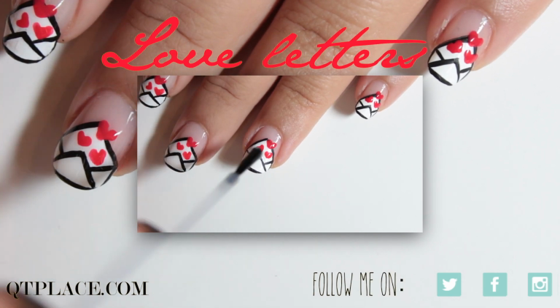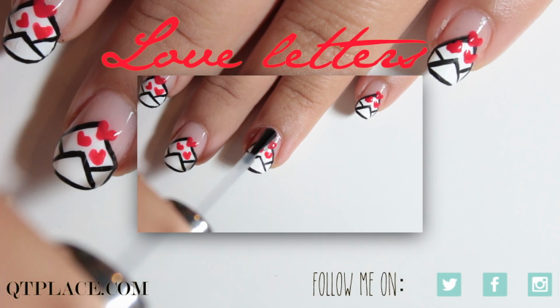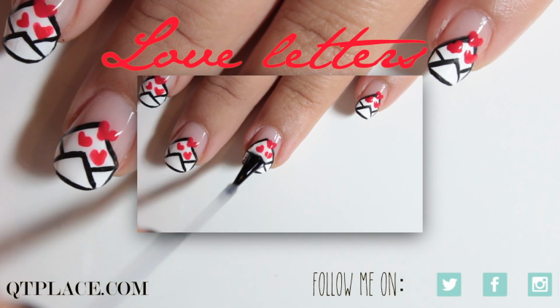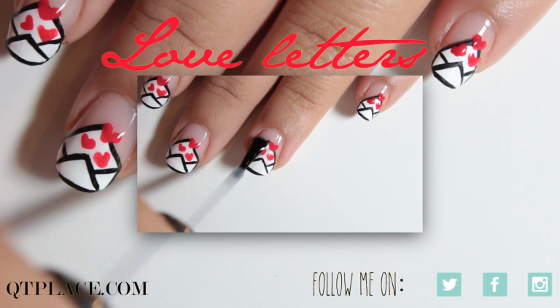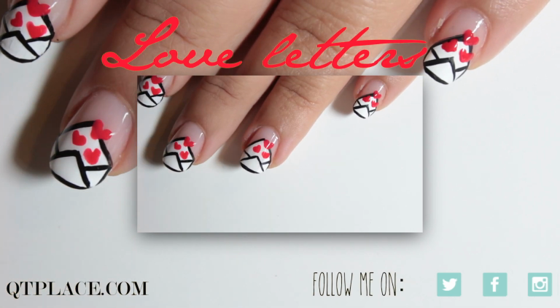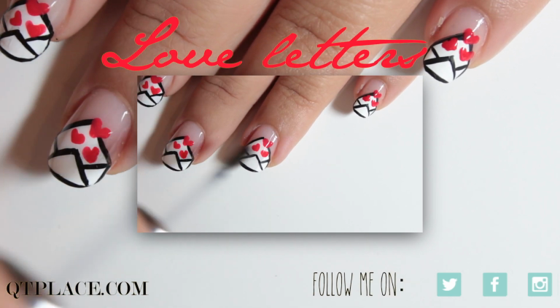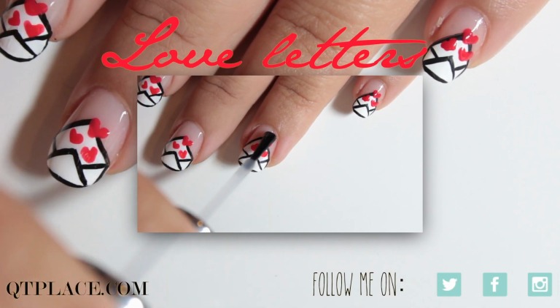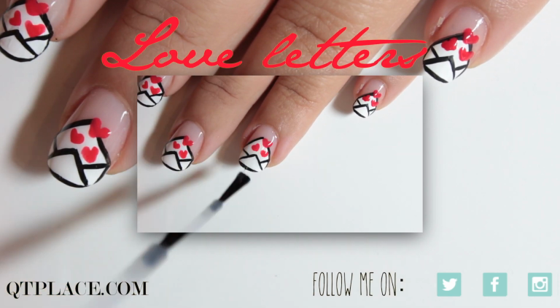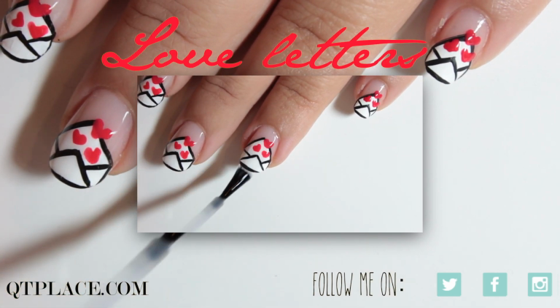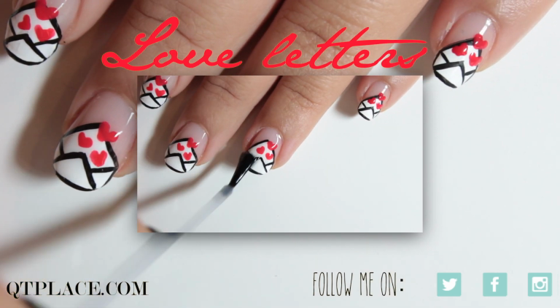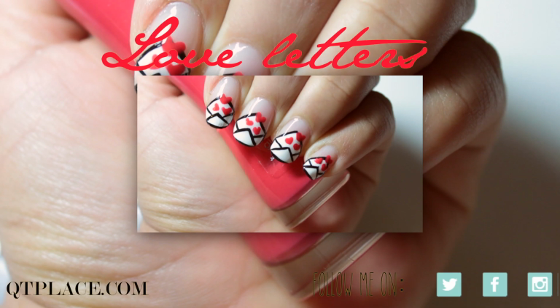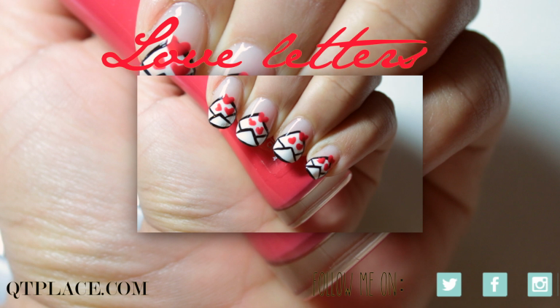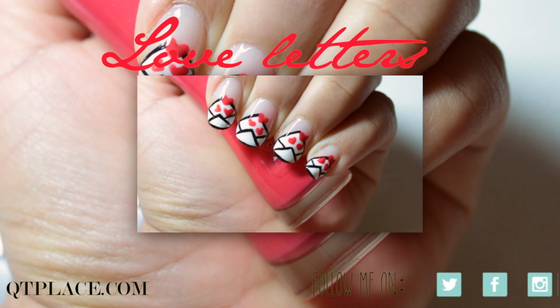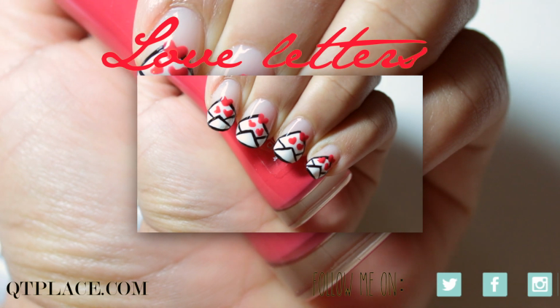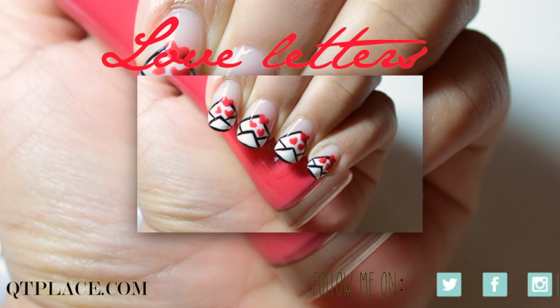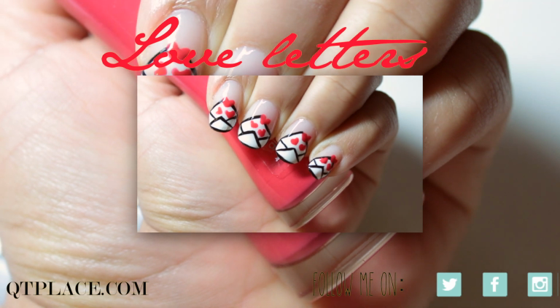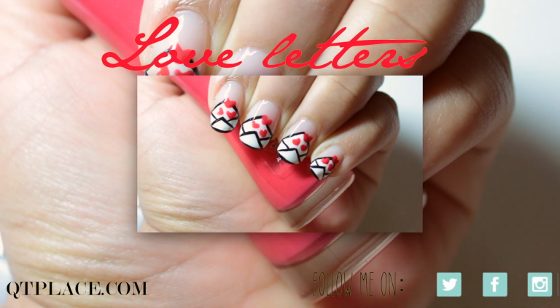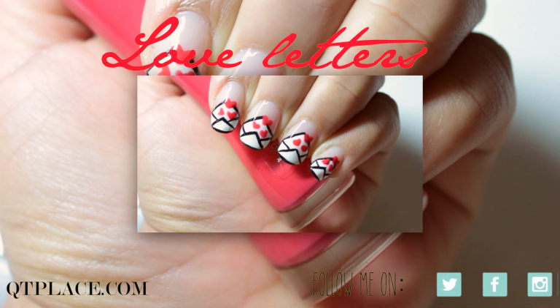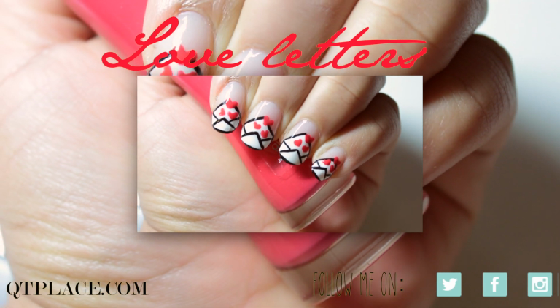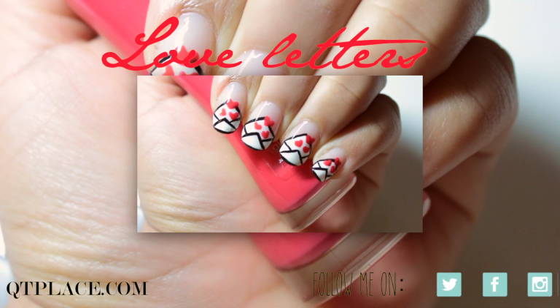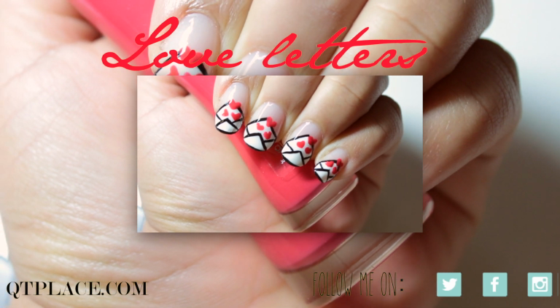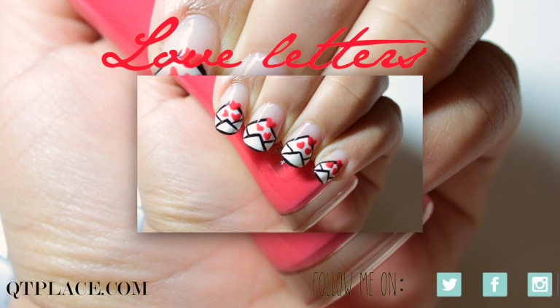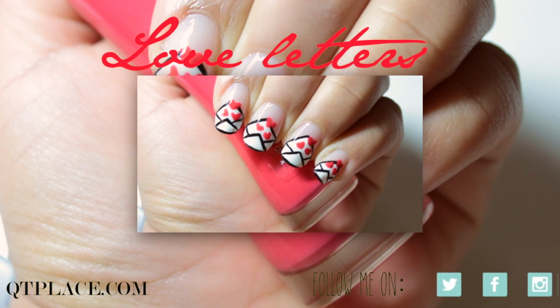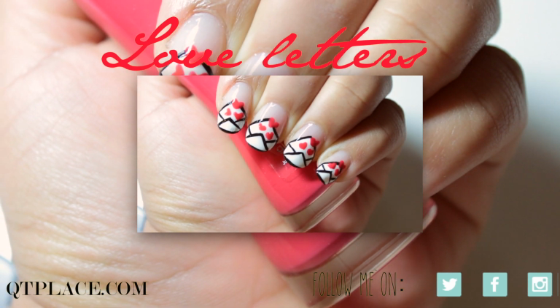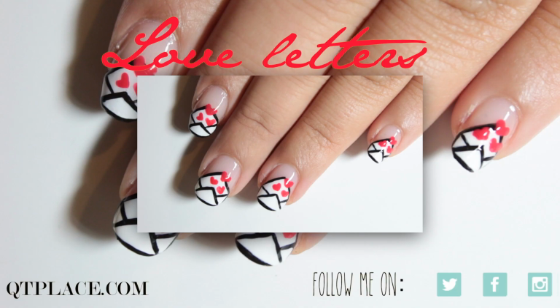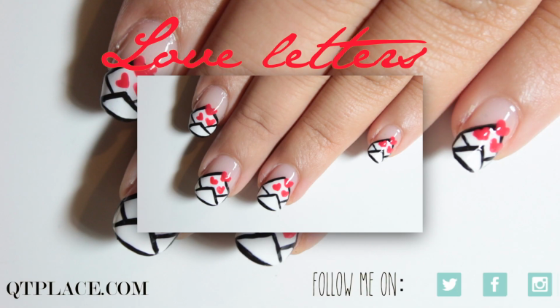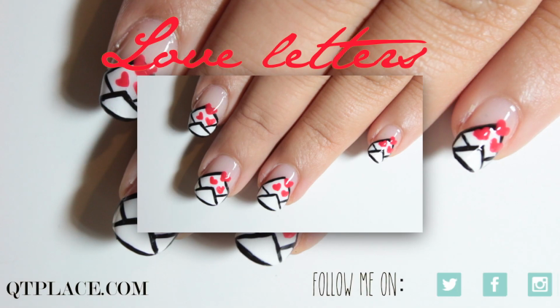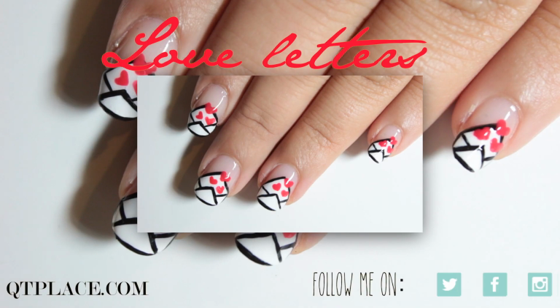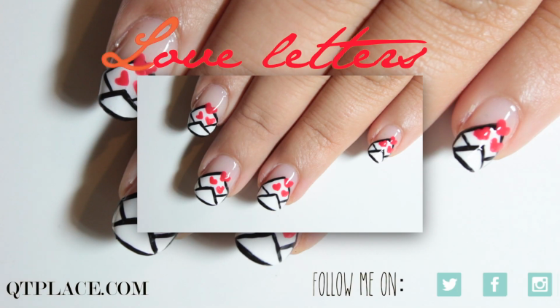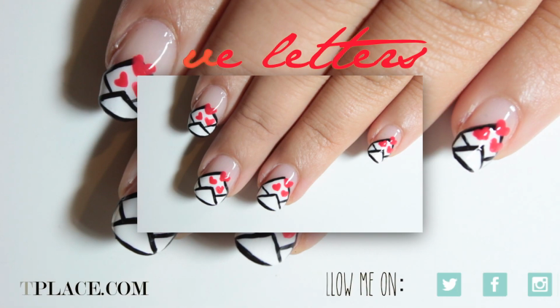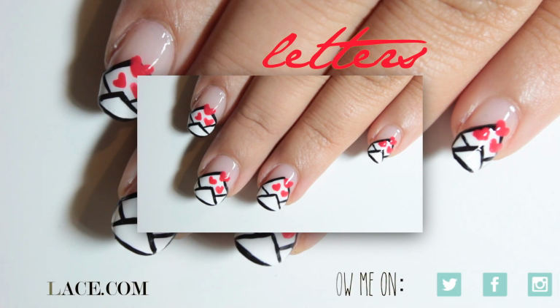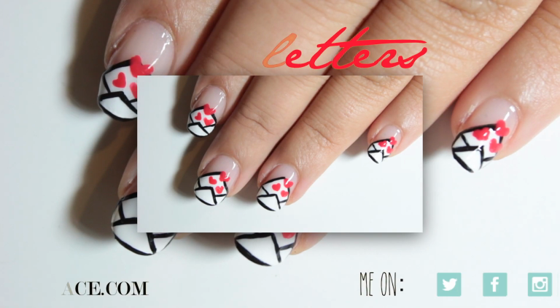Don't forget to follow me on Twitter, Facebook, Instagram or my blog cutieplace.com for daily updates.